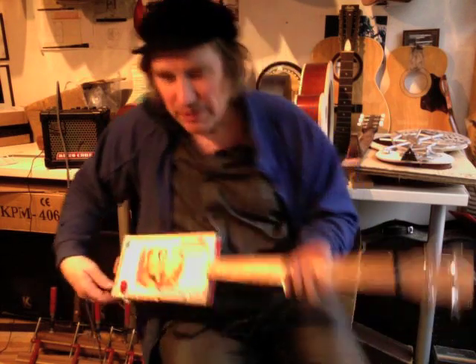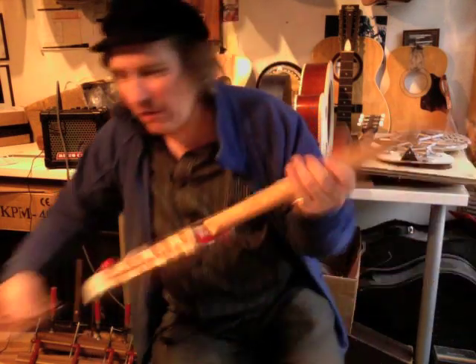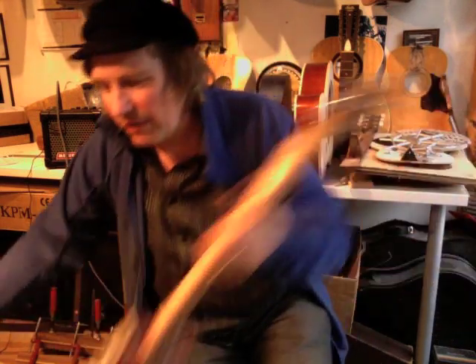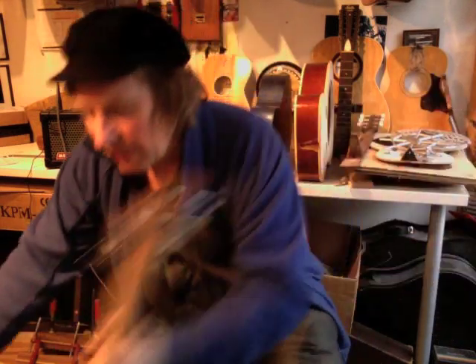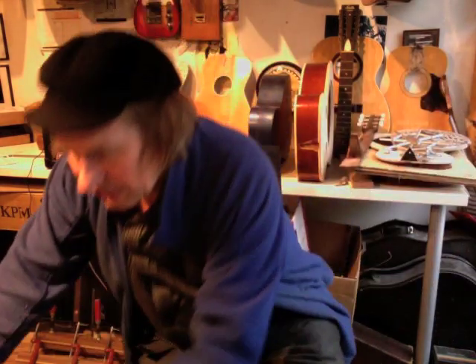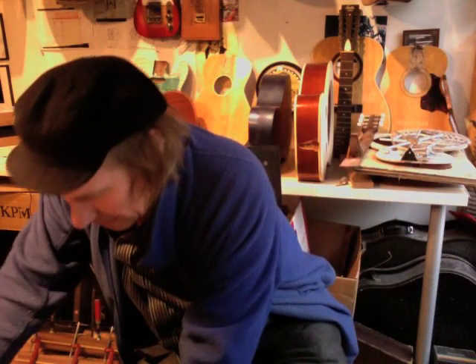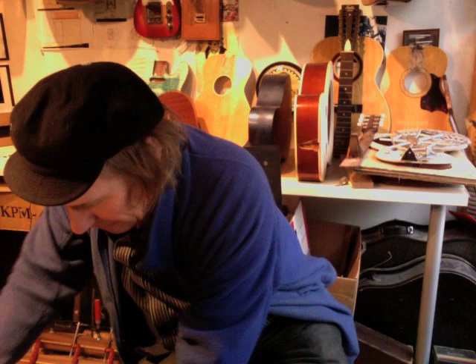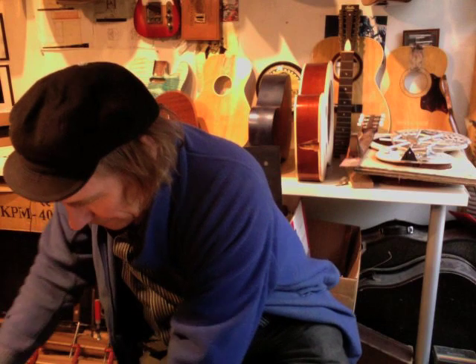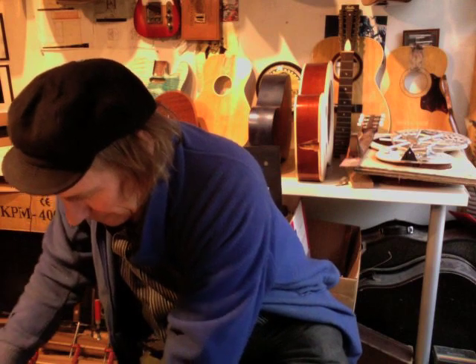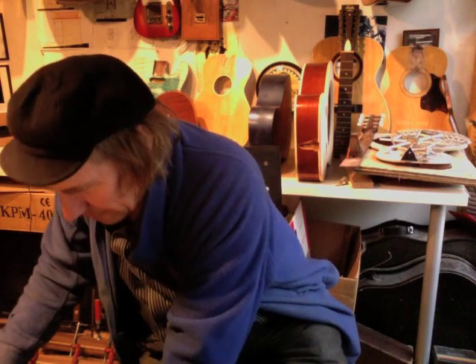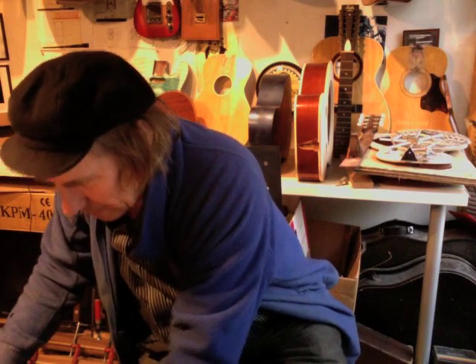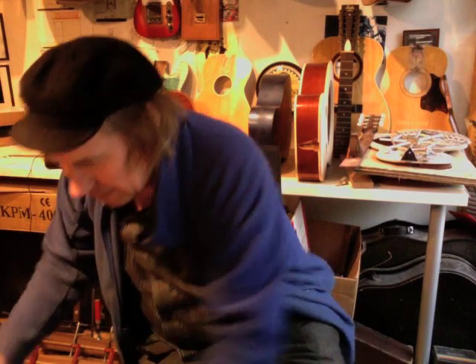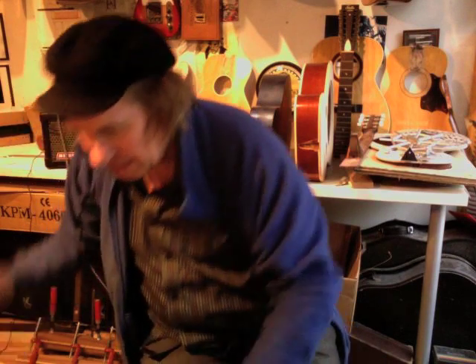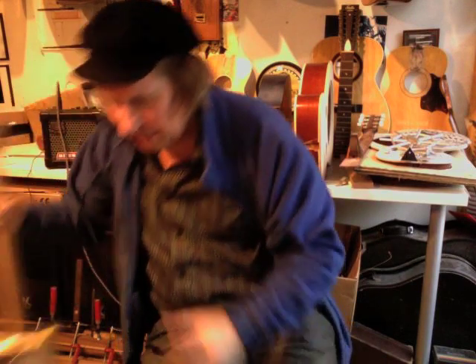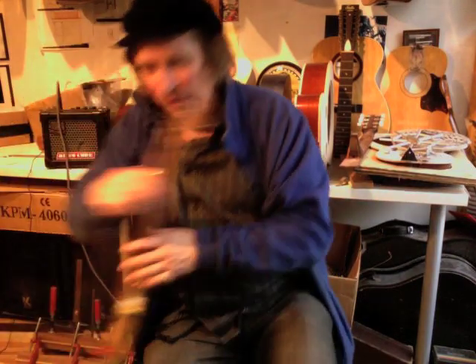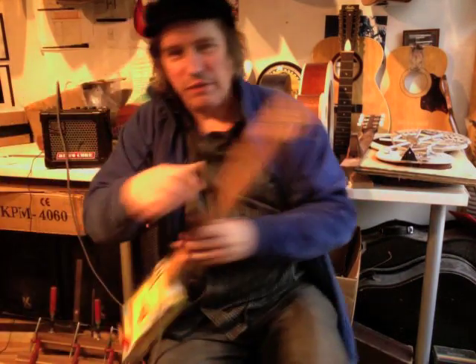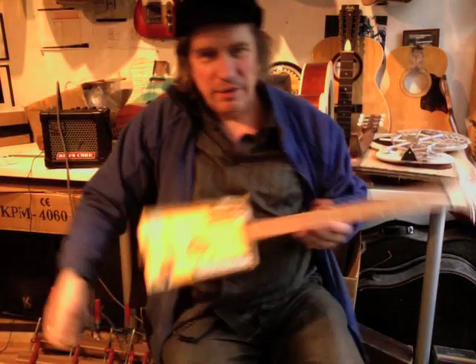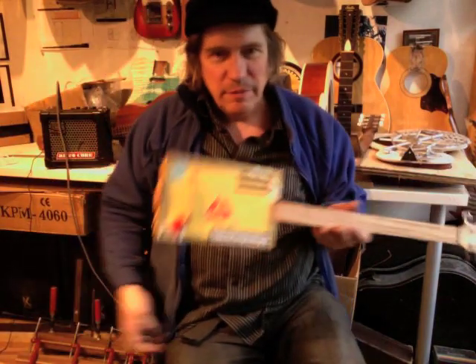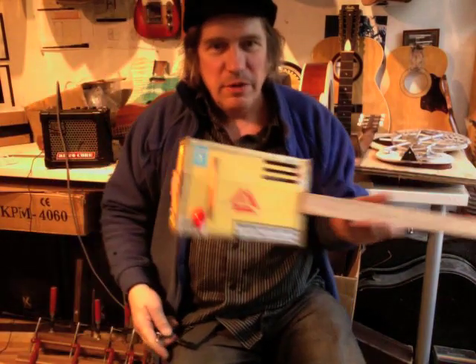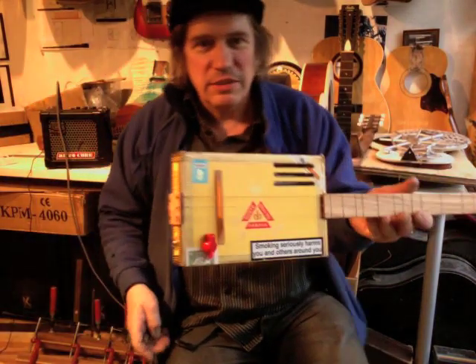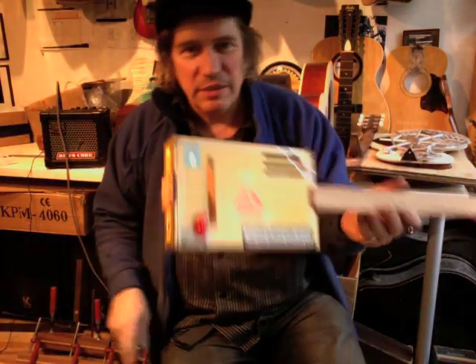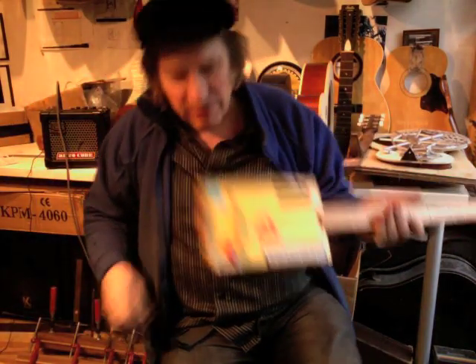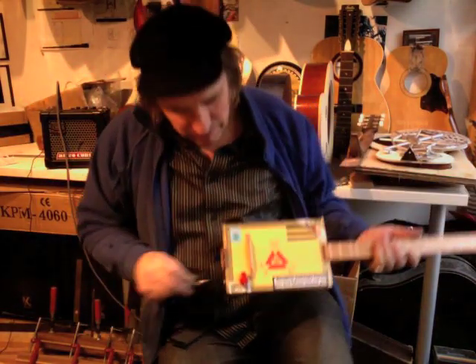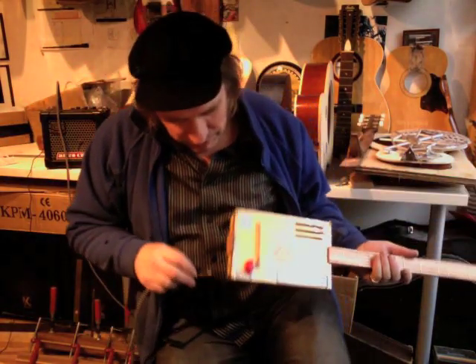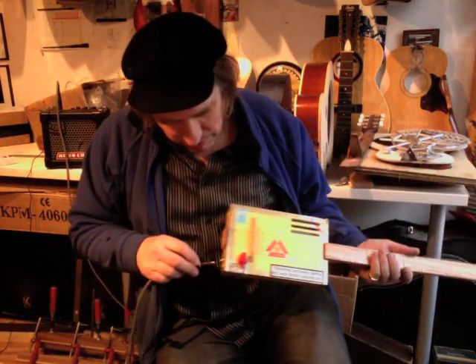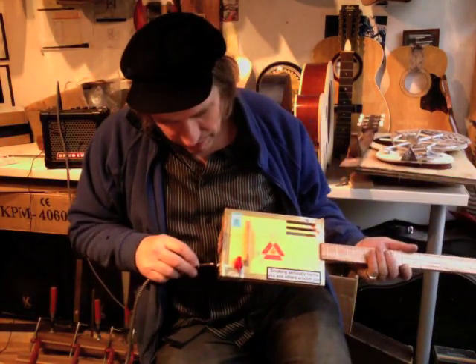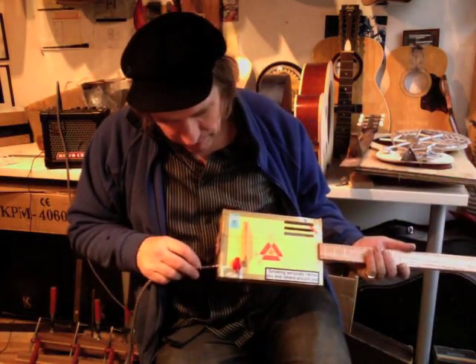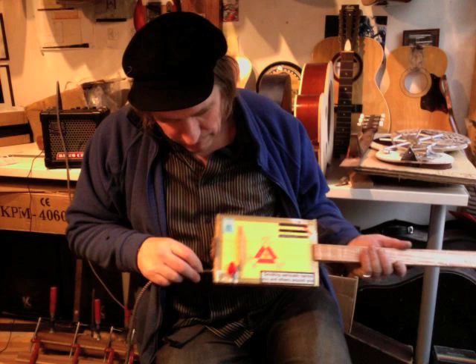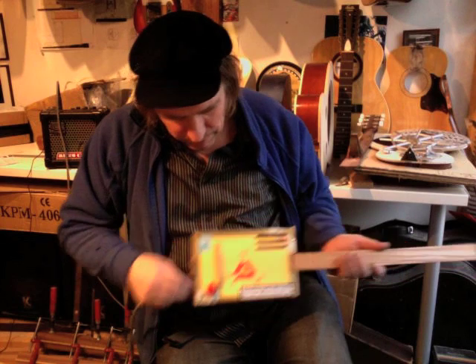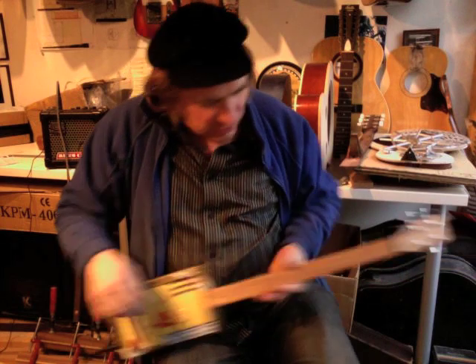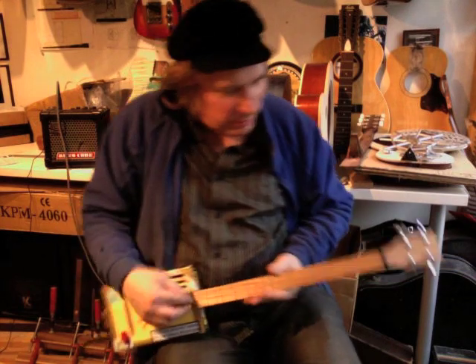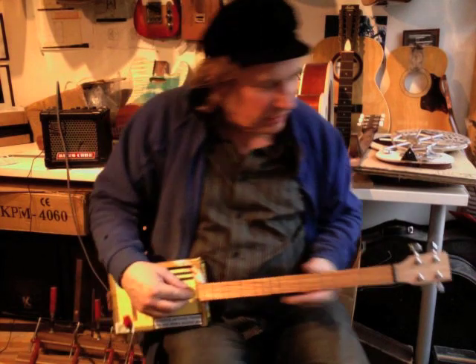I've got another one here. That's in a Bolivar box. This is a nice Monte Cristo box. Same sort of thing.